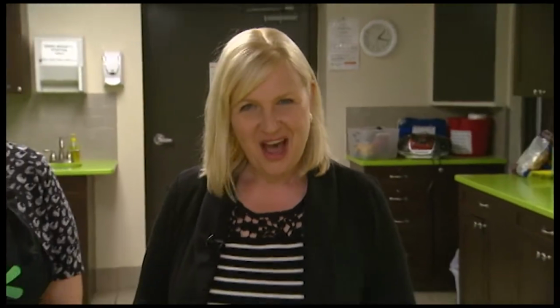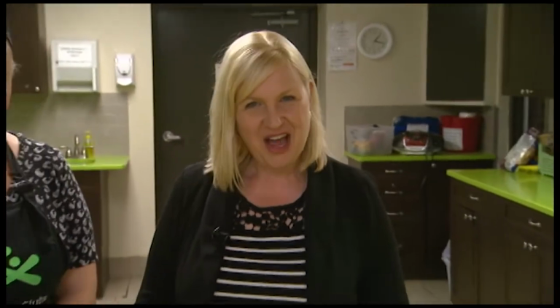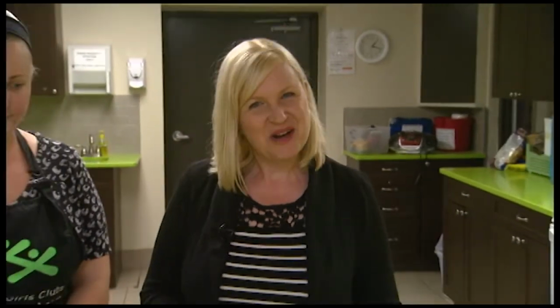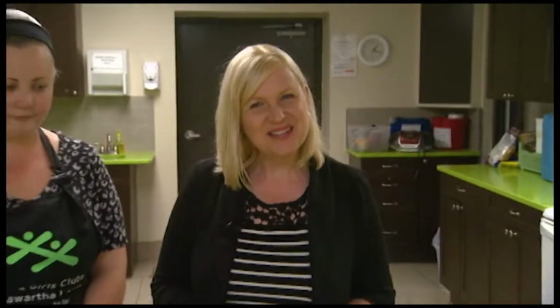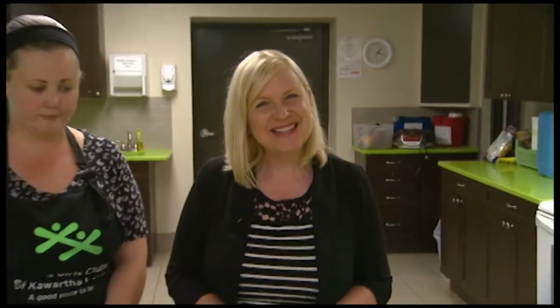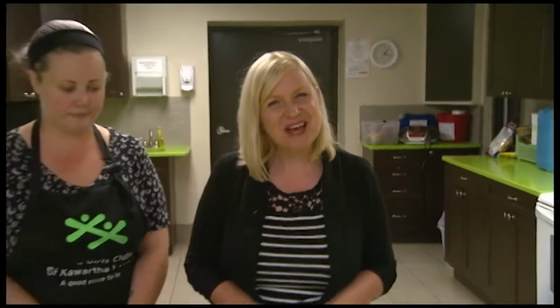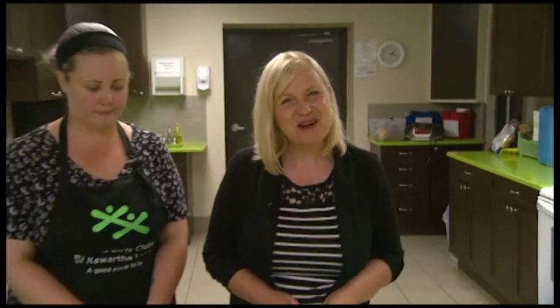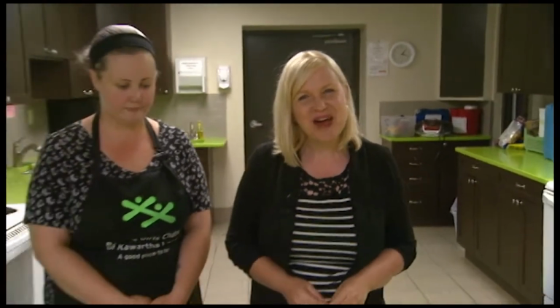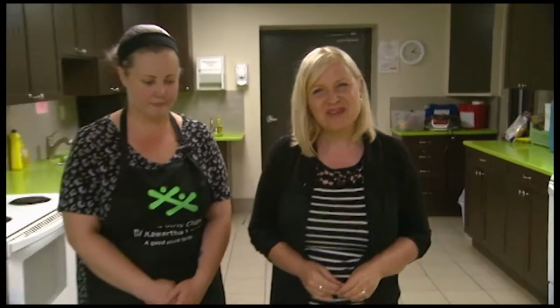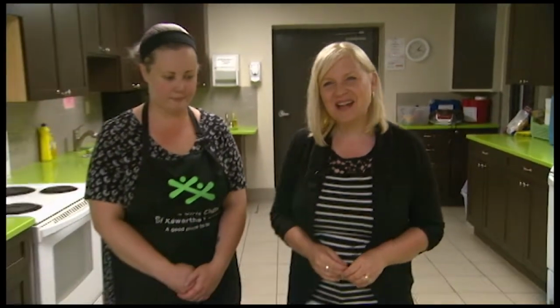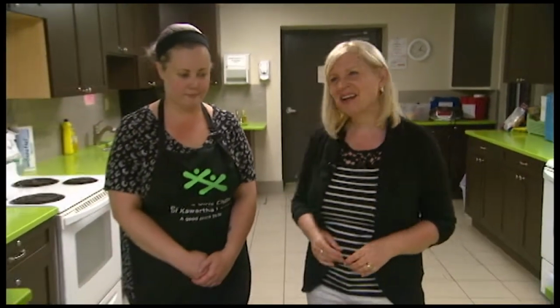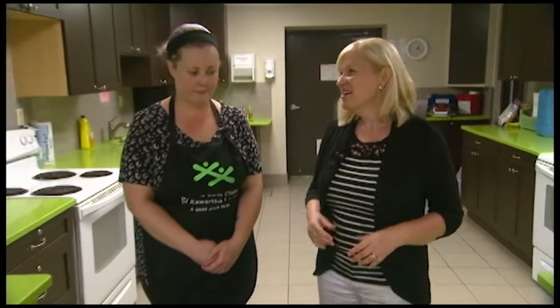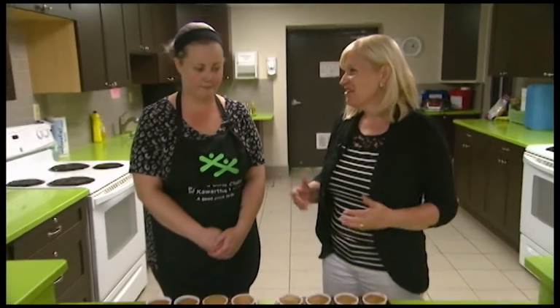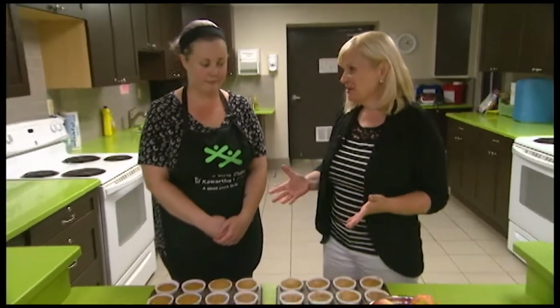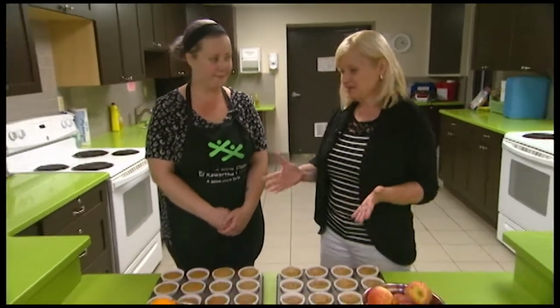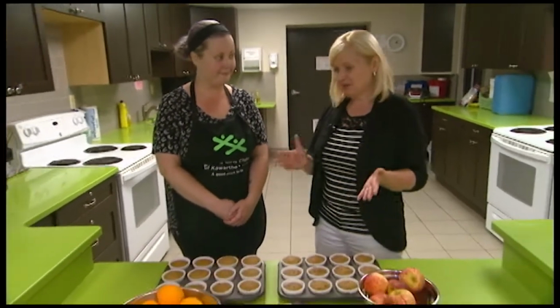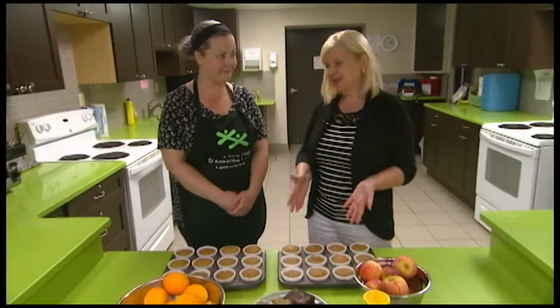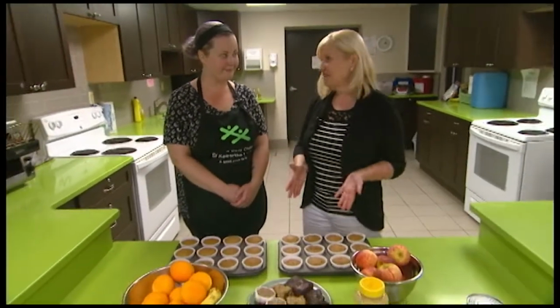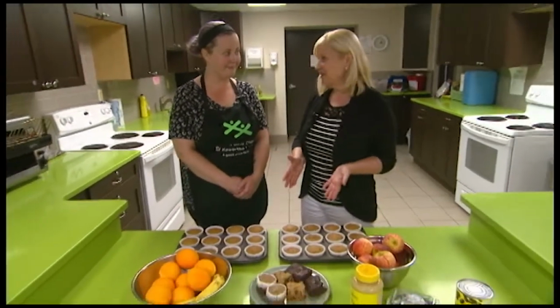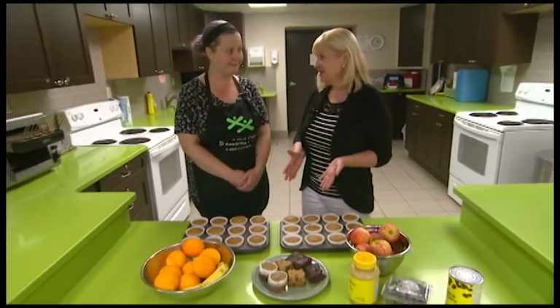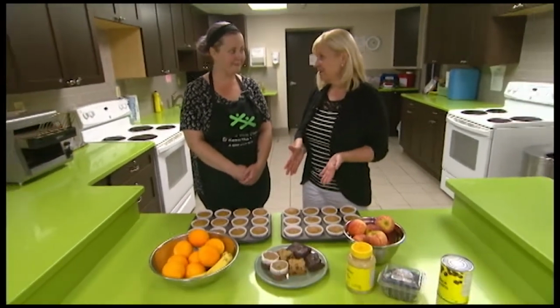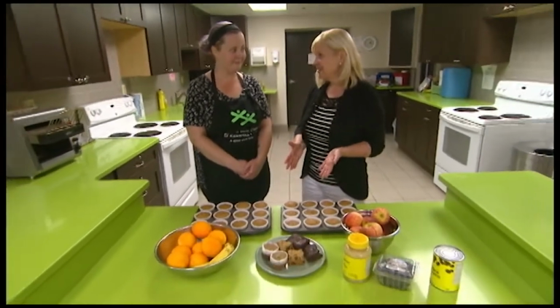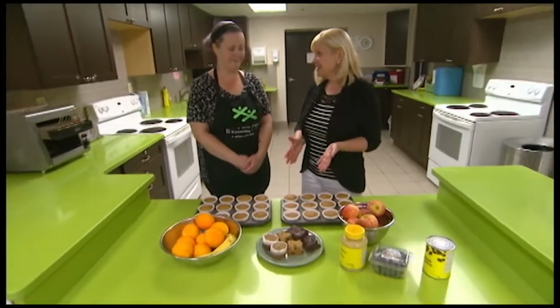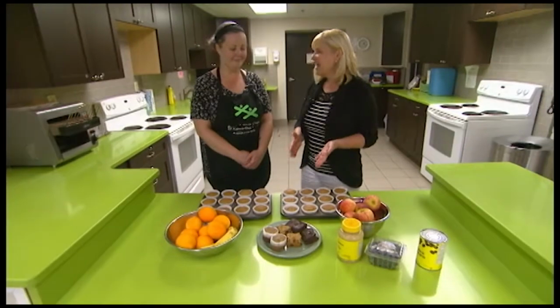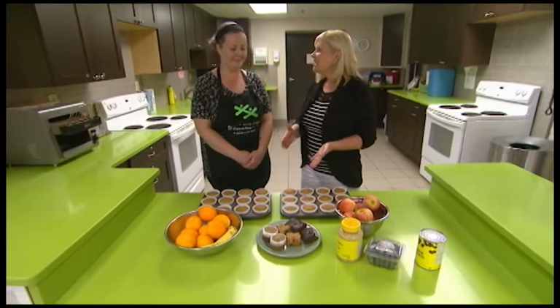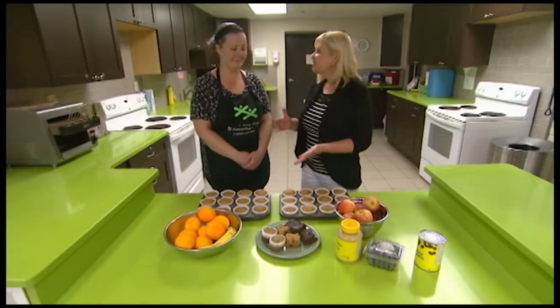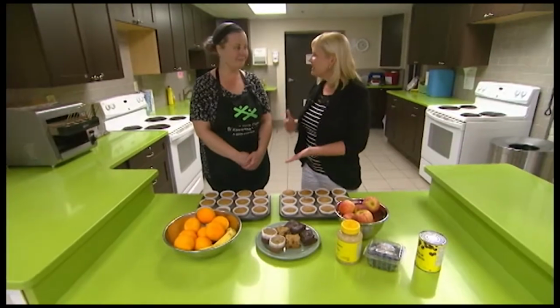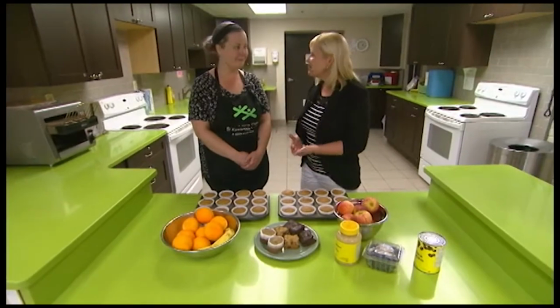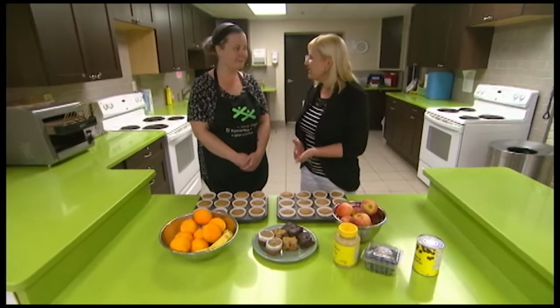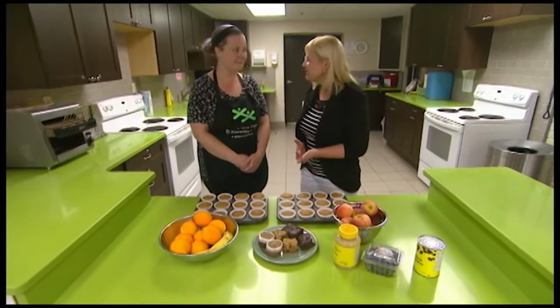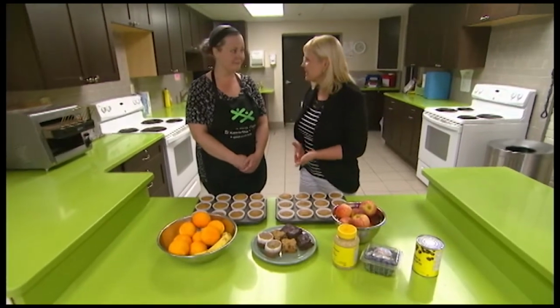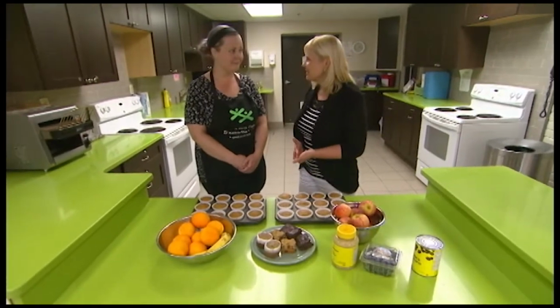Hi, welcome to Kids Club. I'm Heather McCullough. Fiona, we have some great looking food in front of us. Now, should kids be eating snacks?